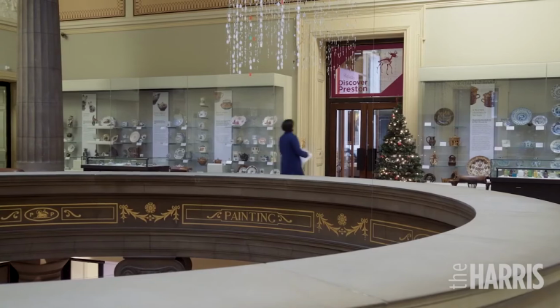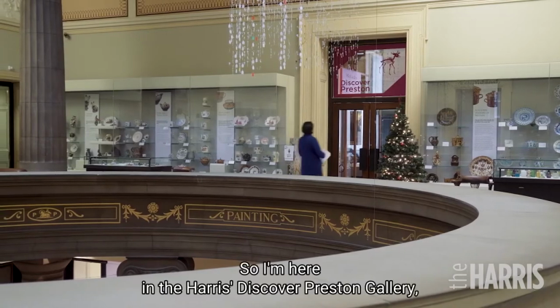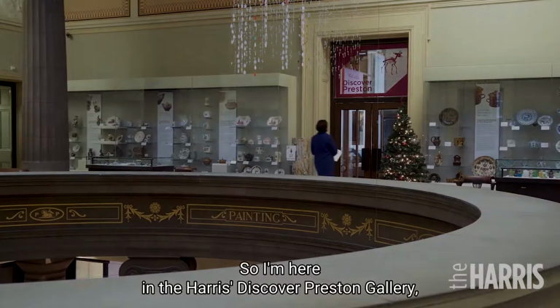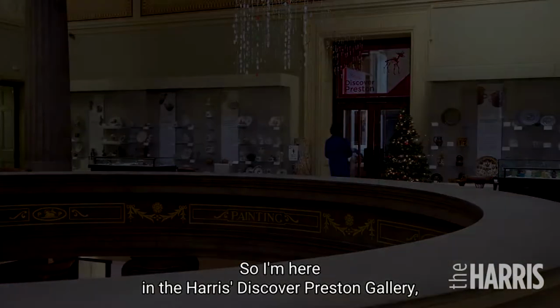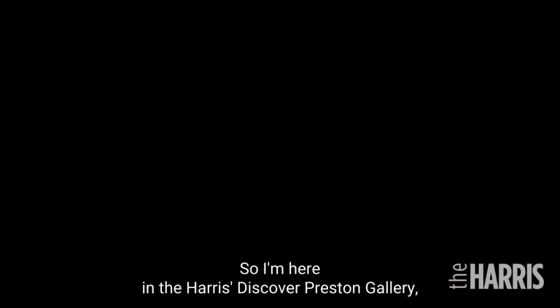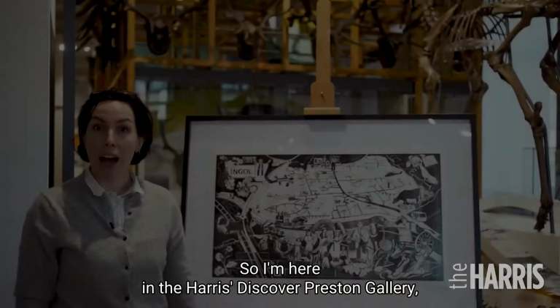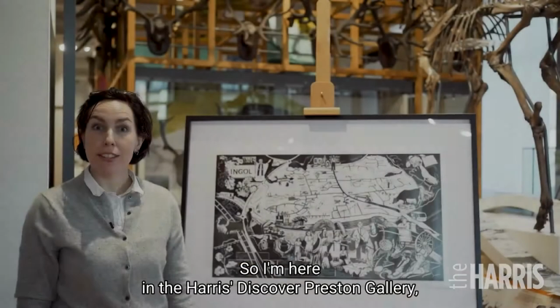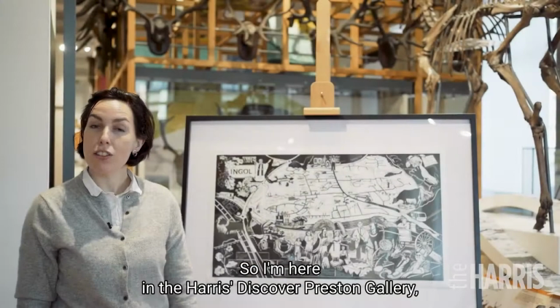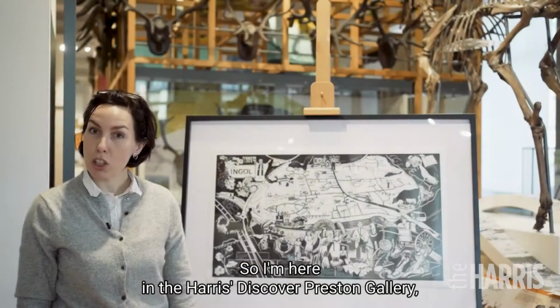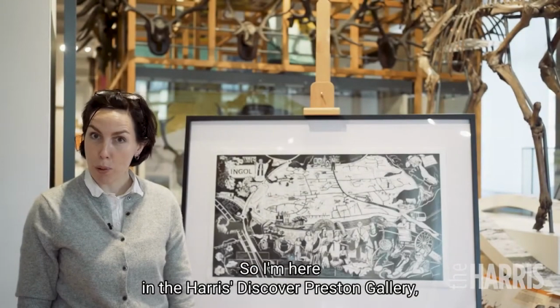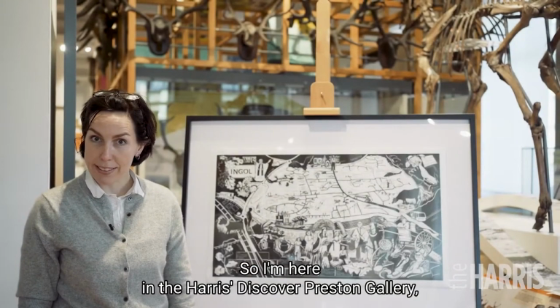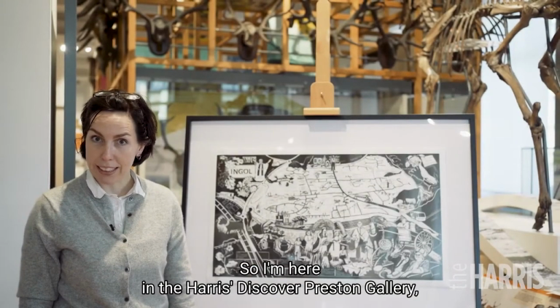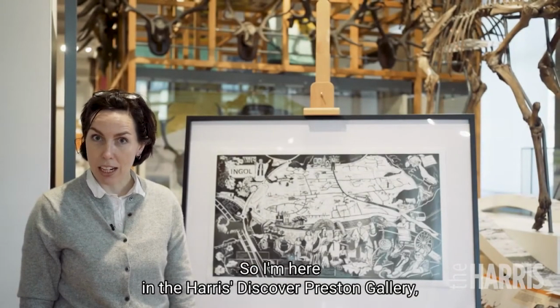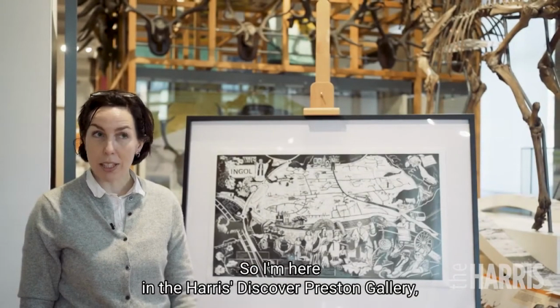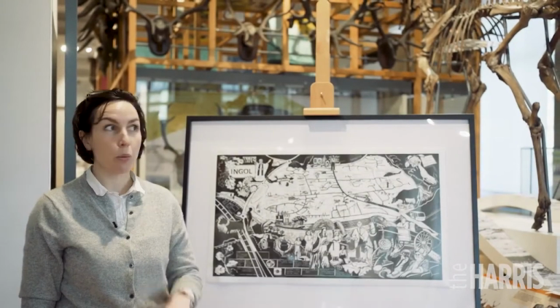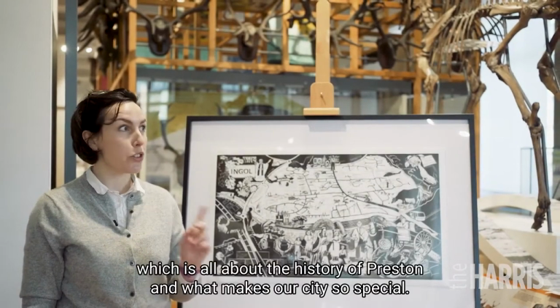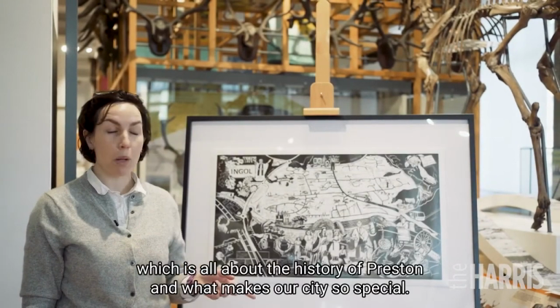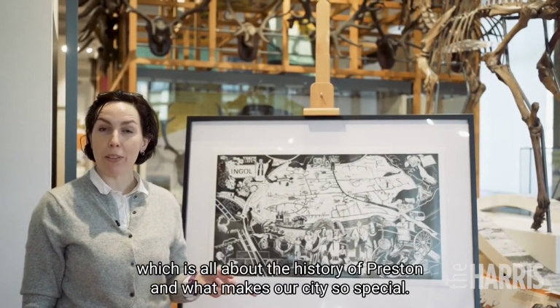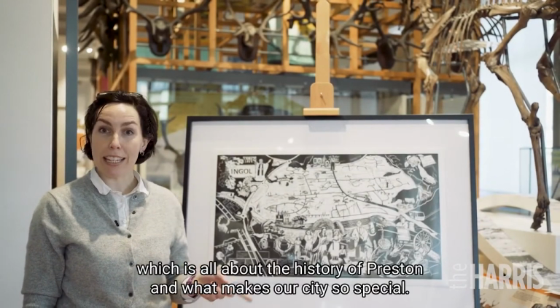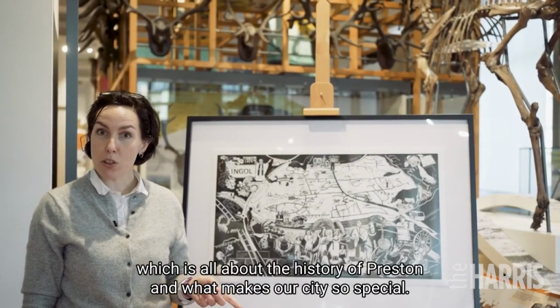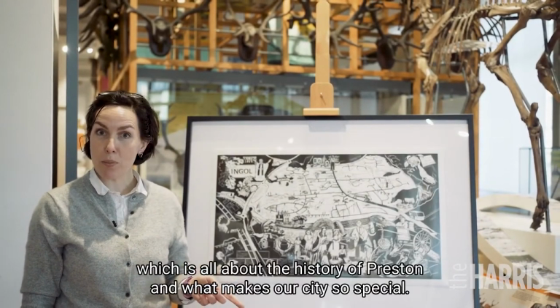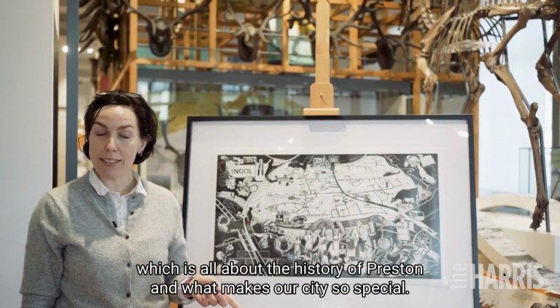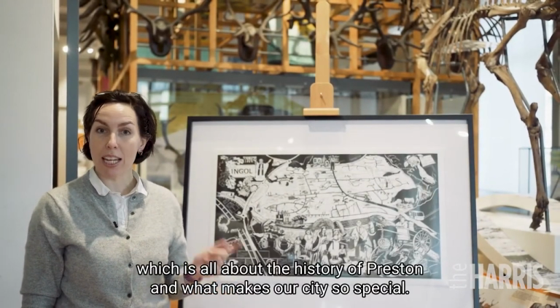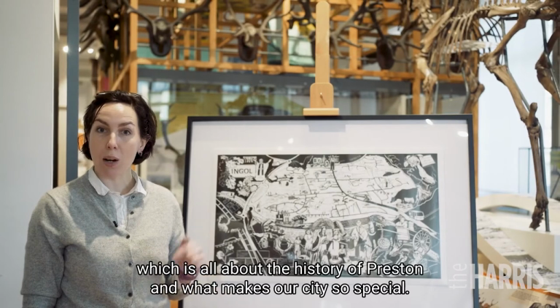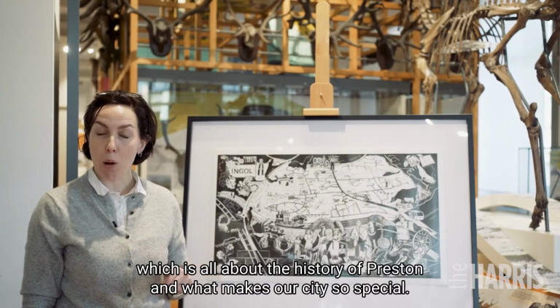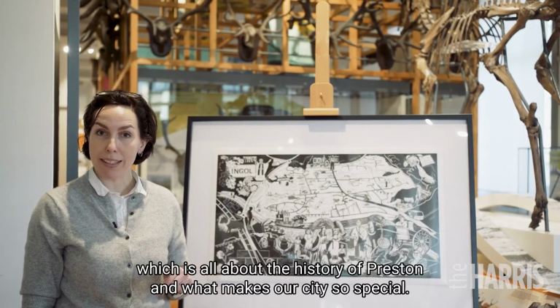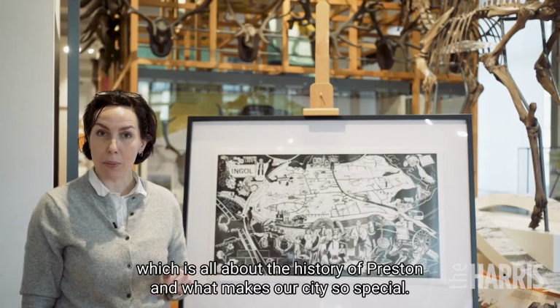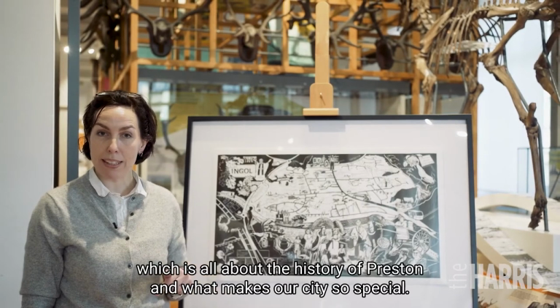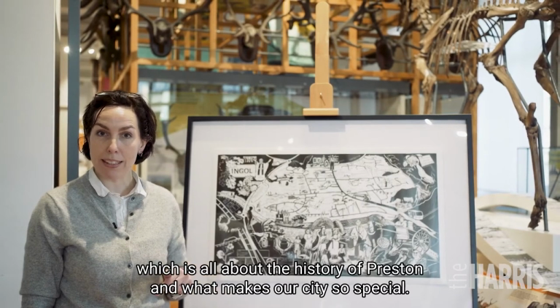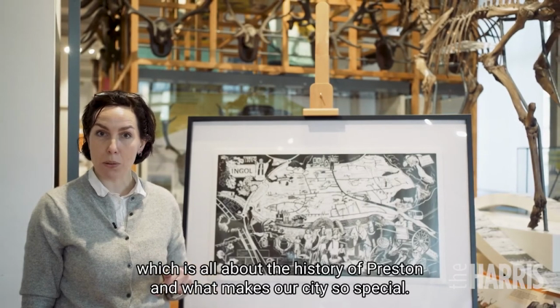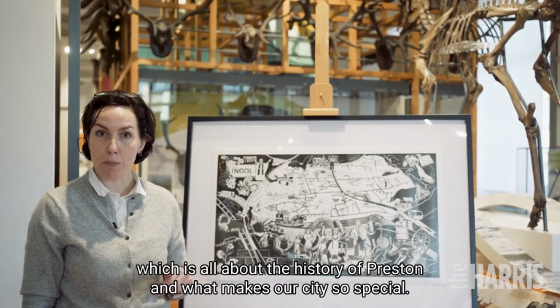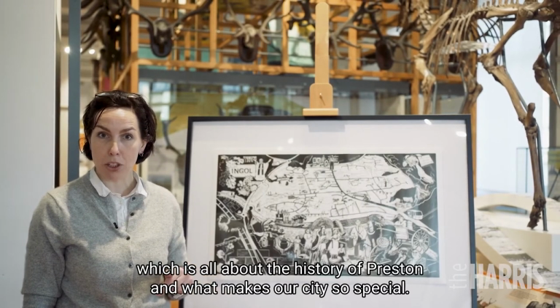So I'm here in the Harris' Discover Preston gallery, which is all about the history of Preston and what makes our city so special.